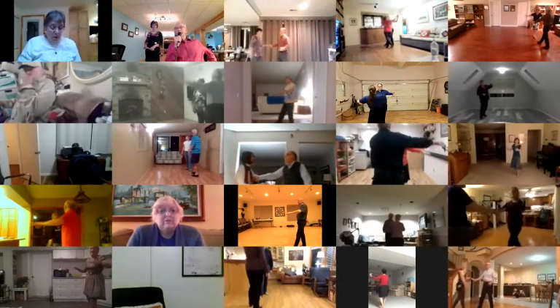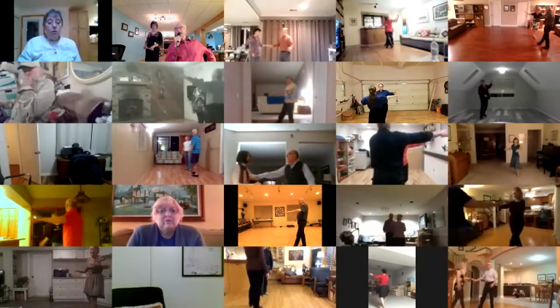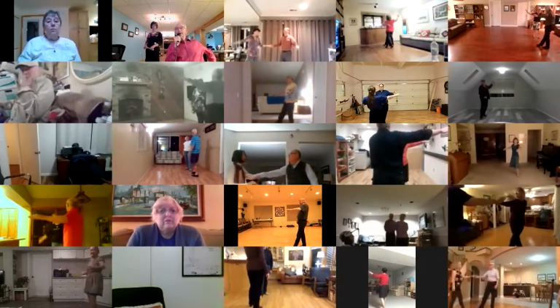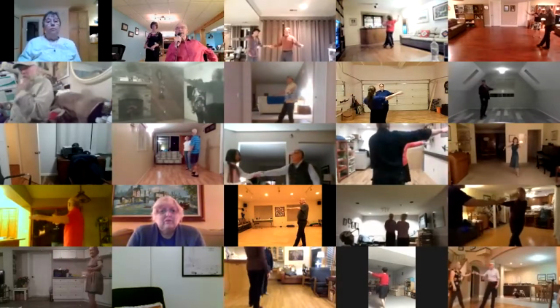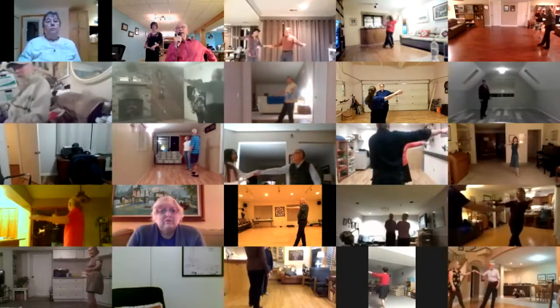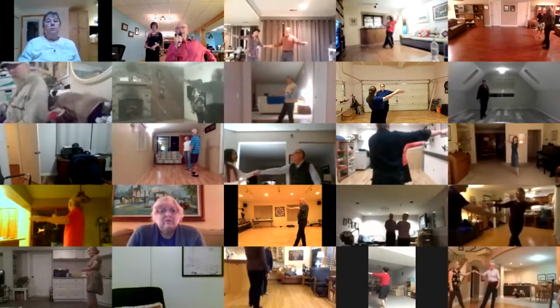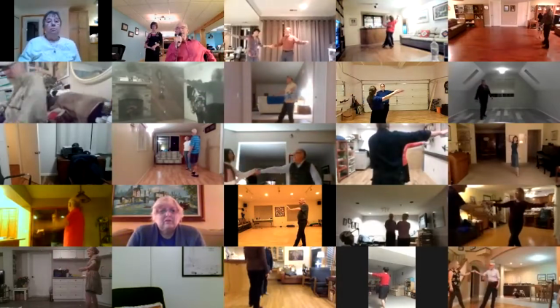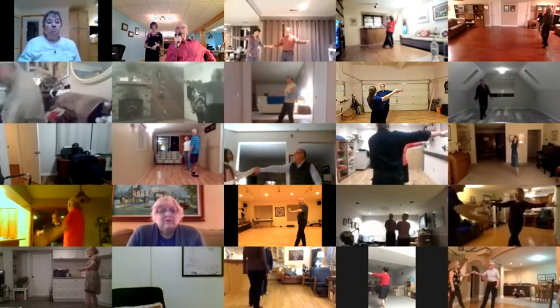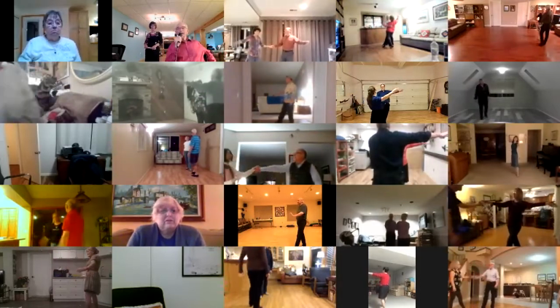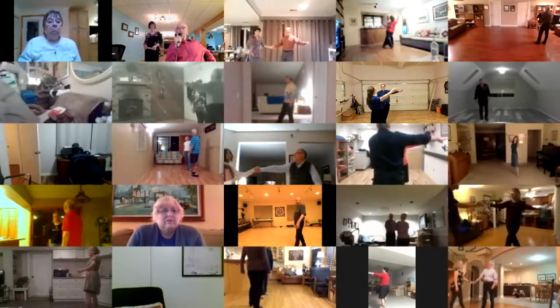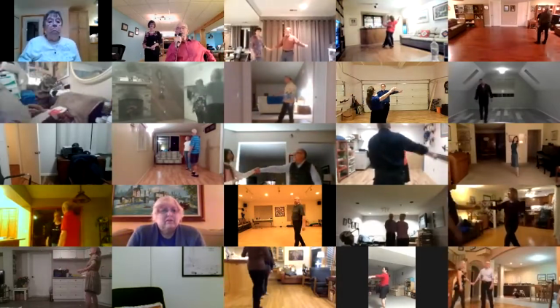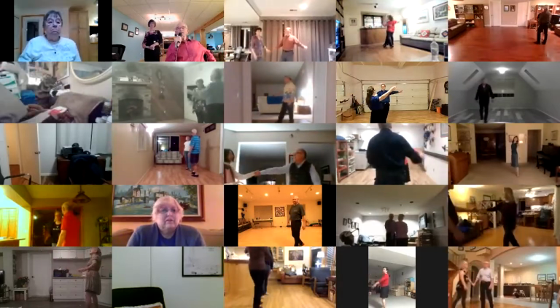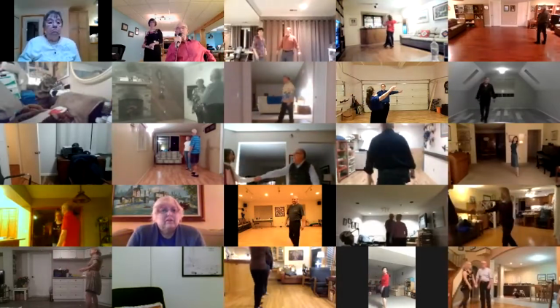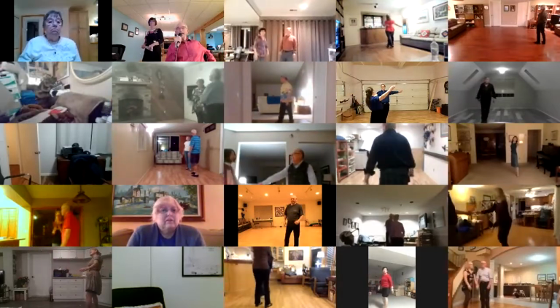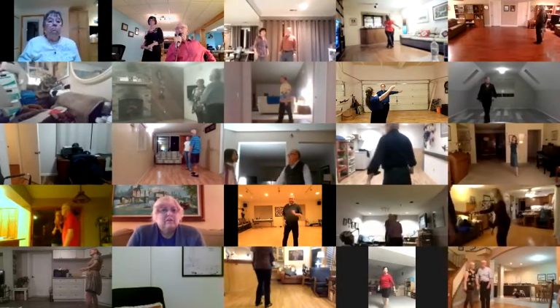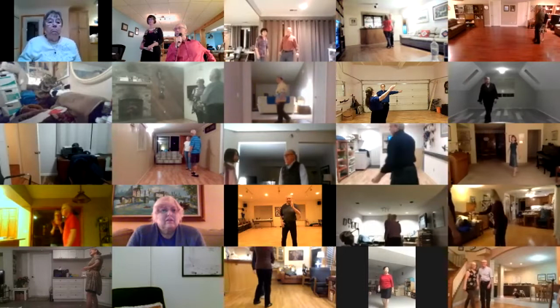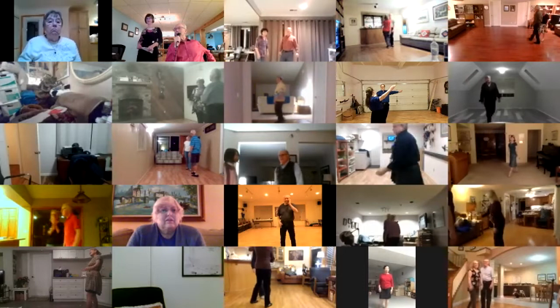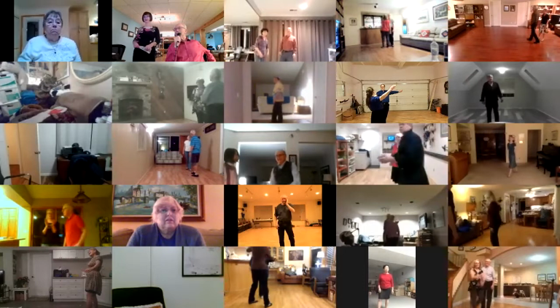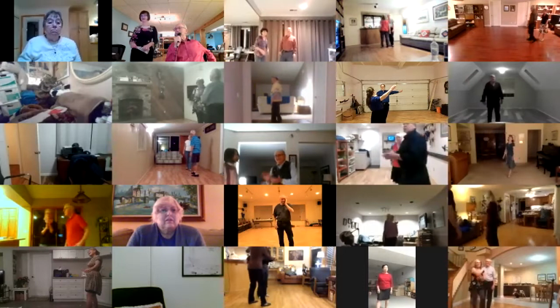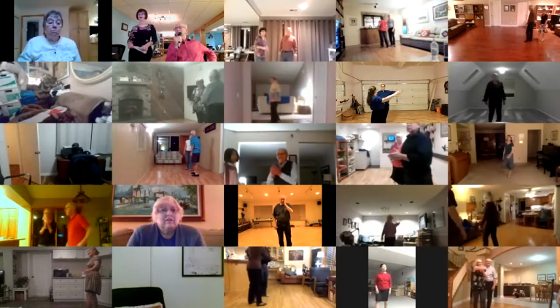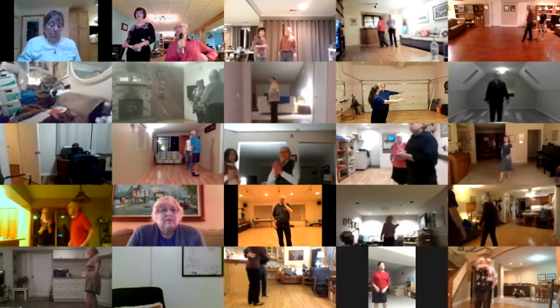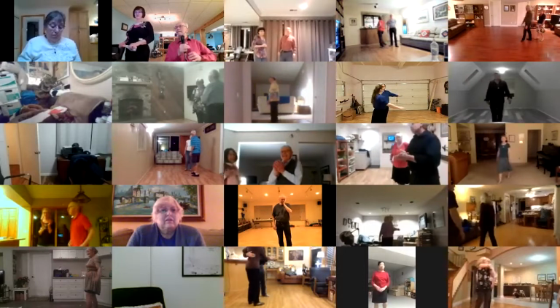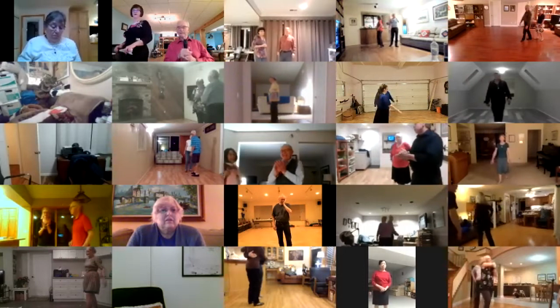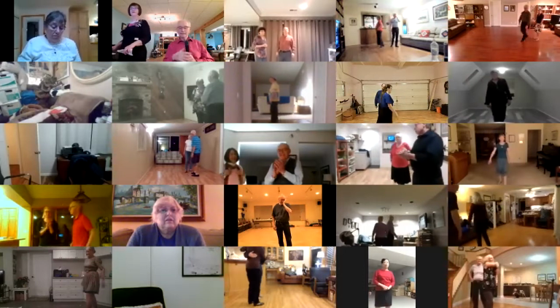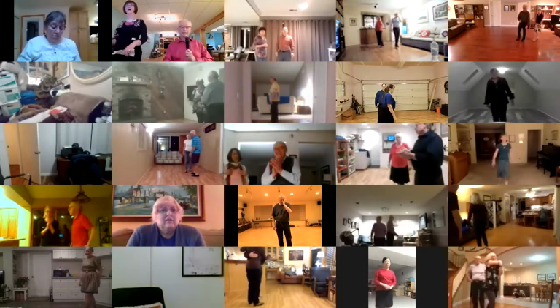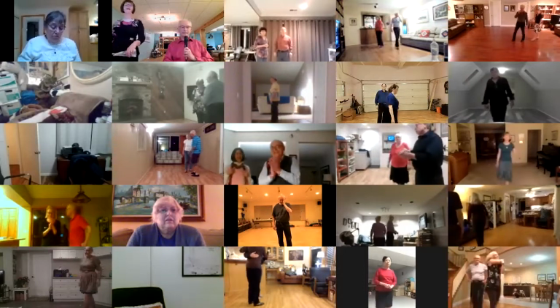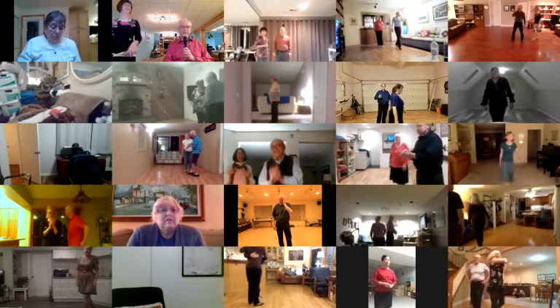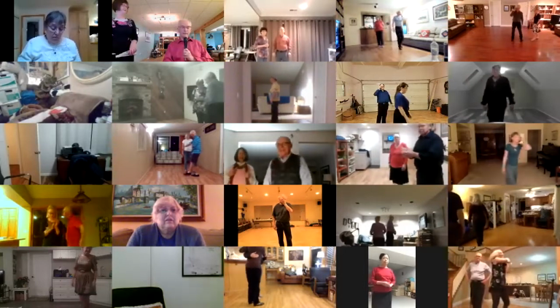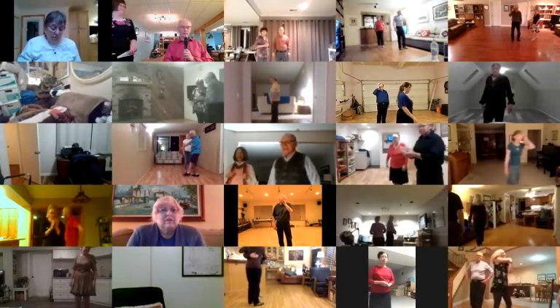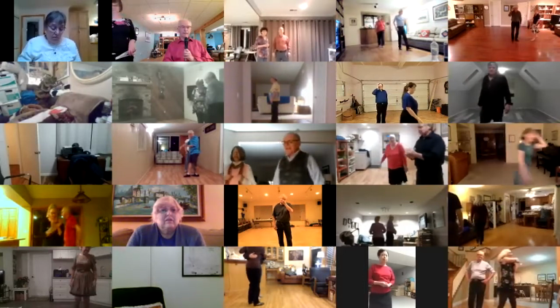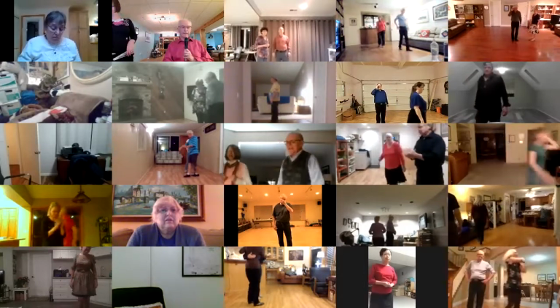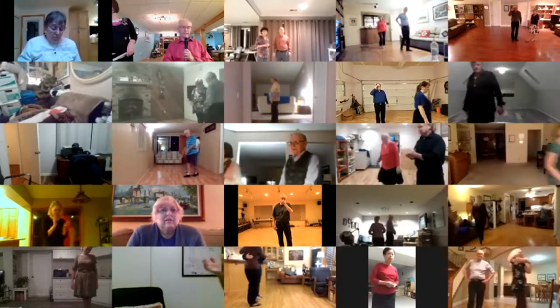Very nice. Wow. That's a beautiful dance. Really nice. That's why it's a classic.